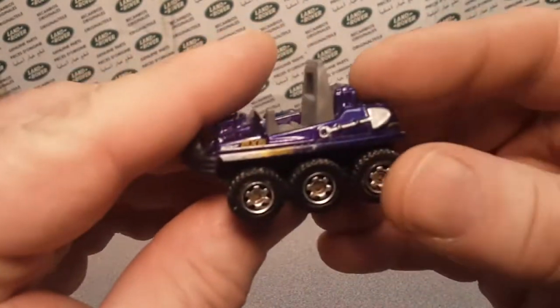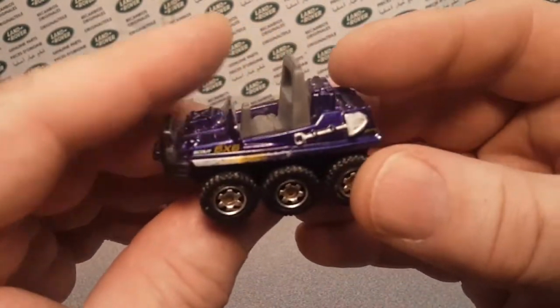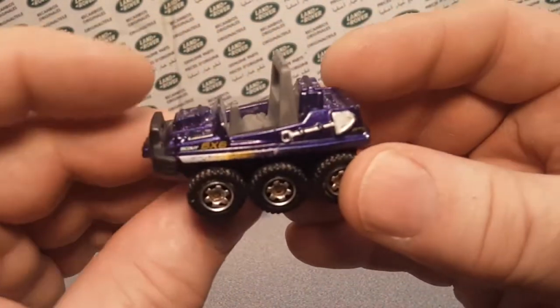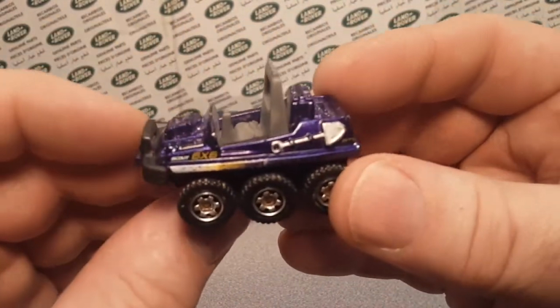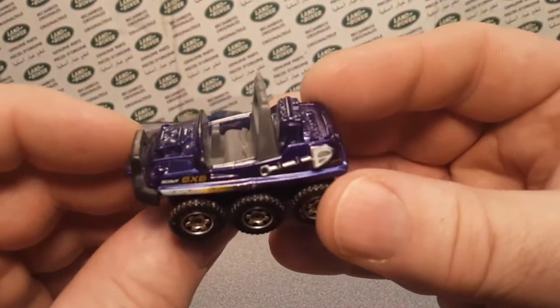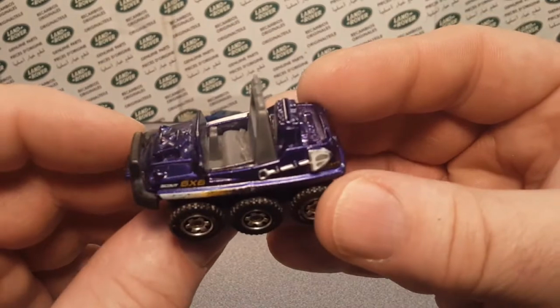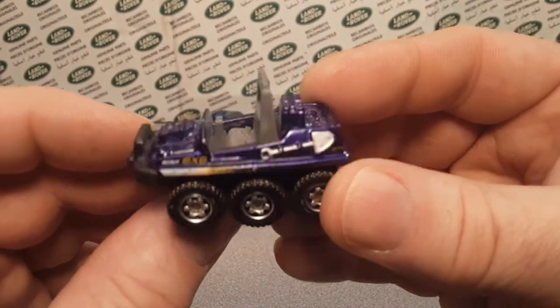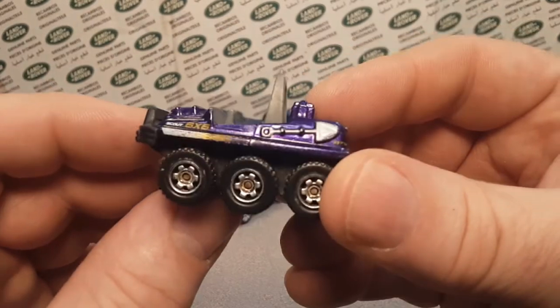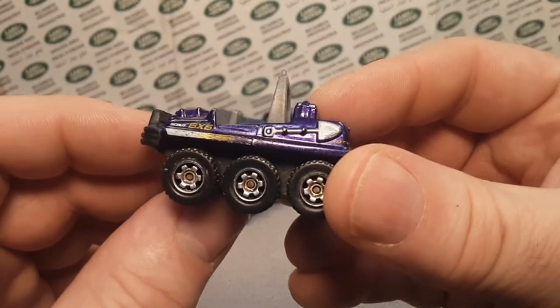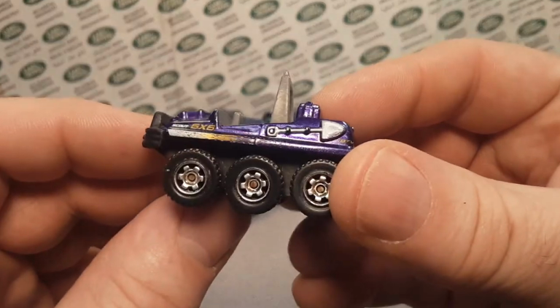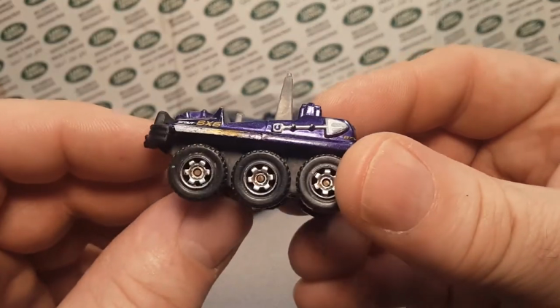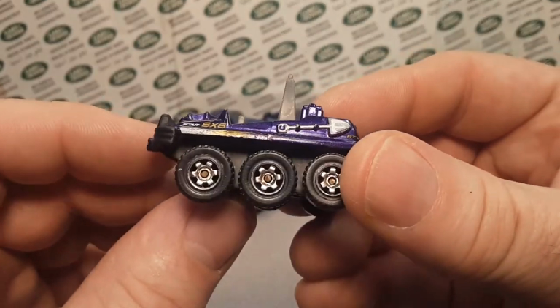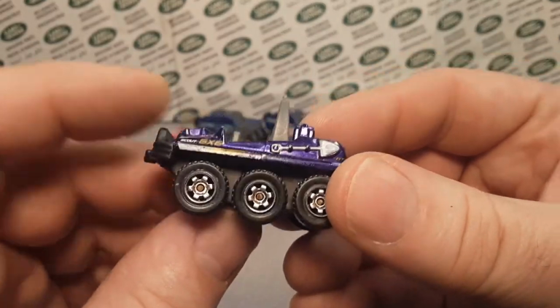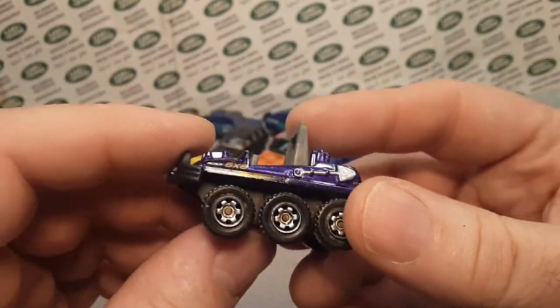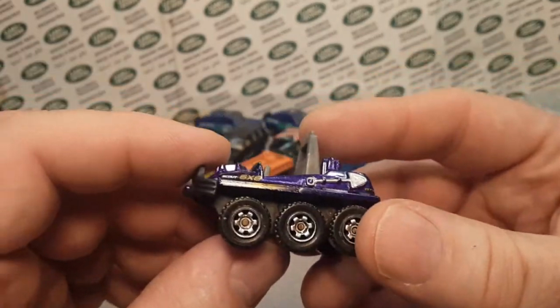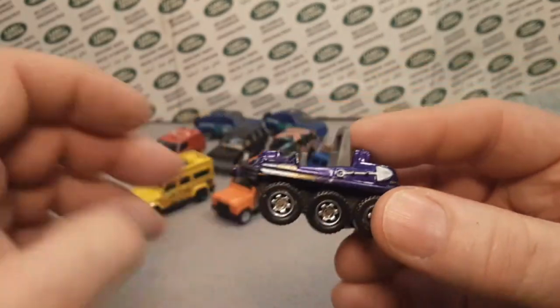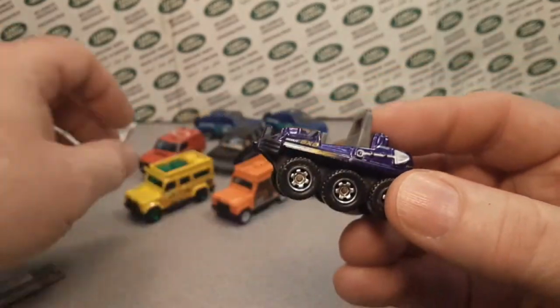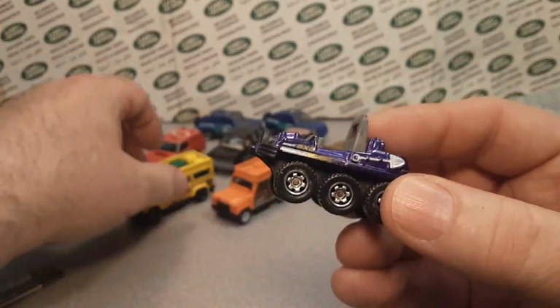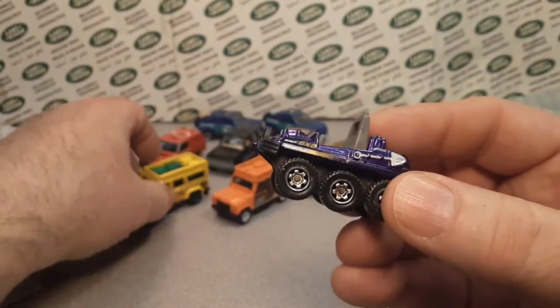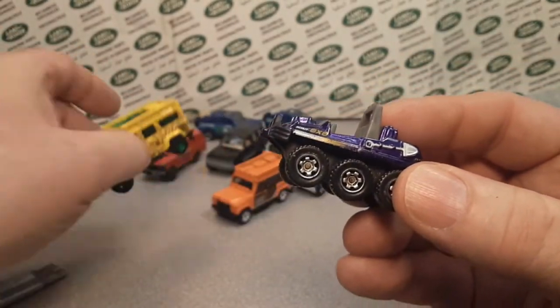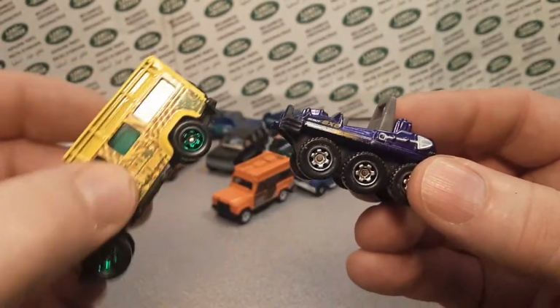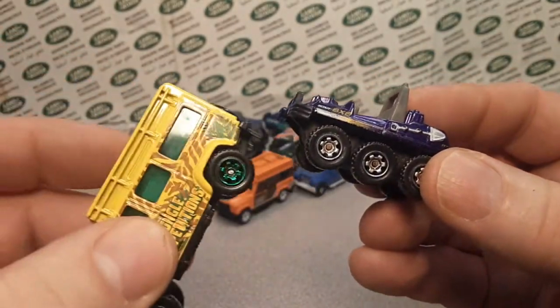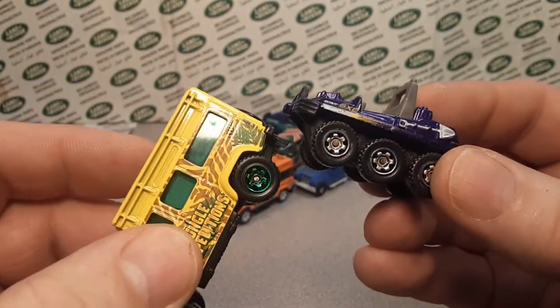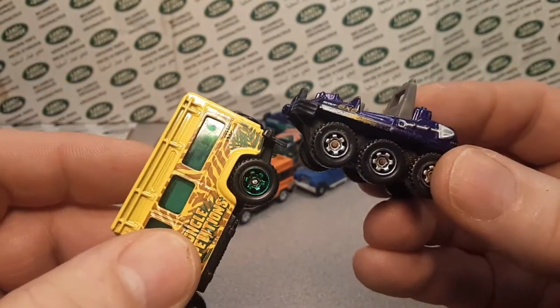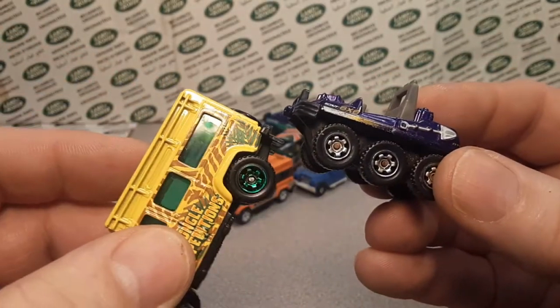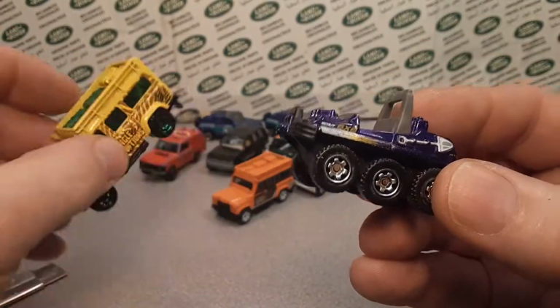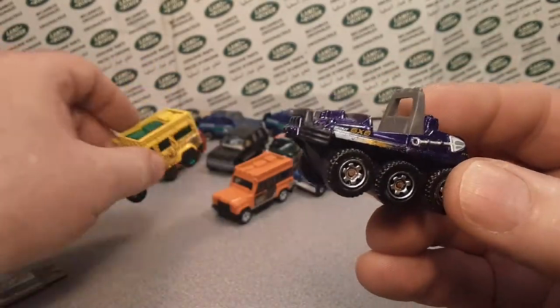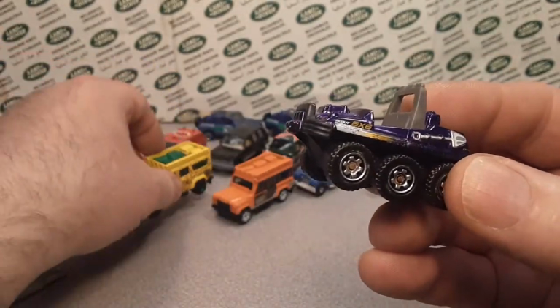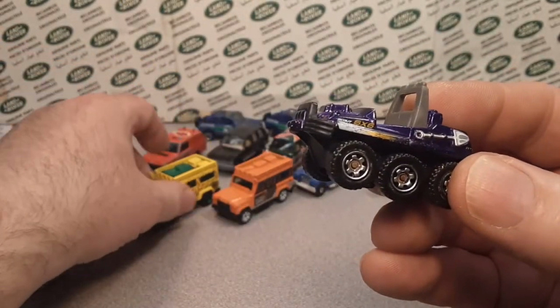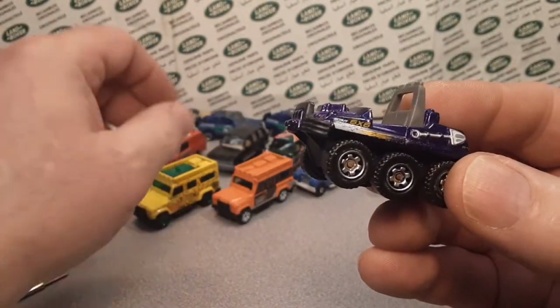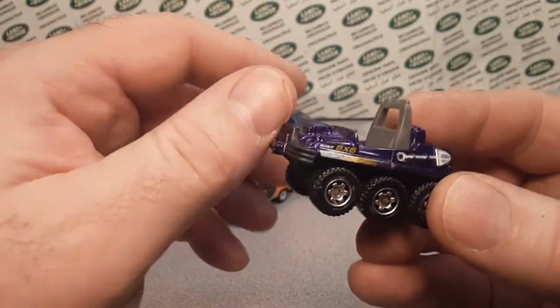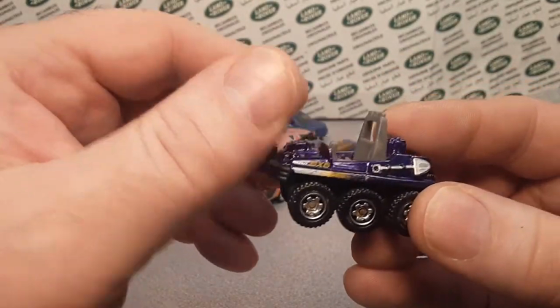We got a wheel donor. Yep — that's this wheel donor.